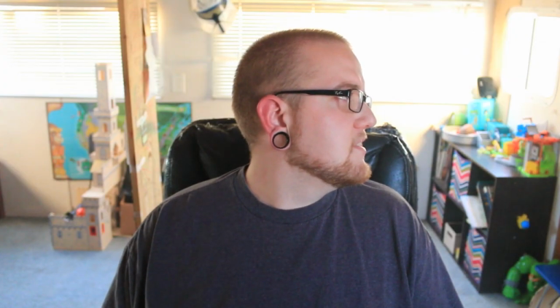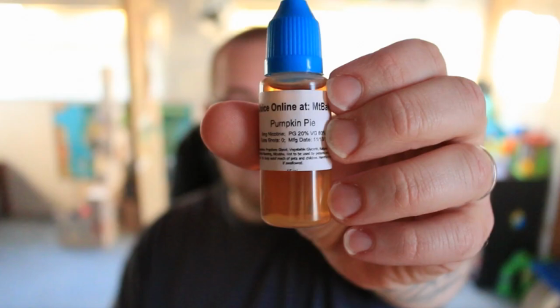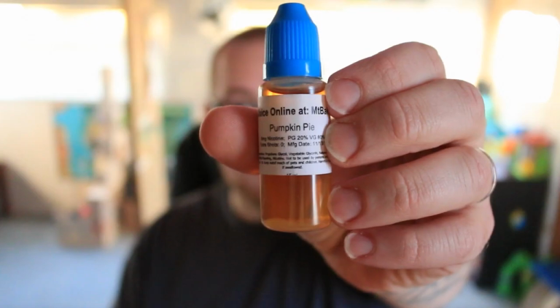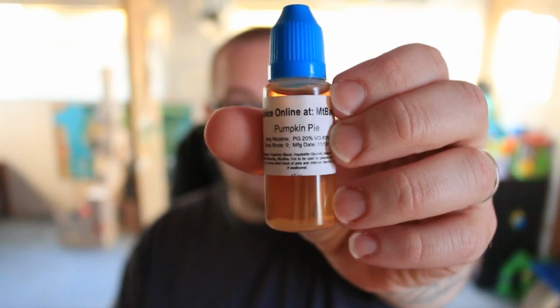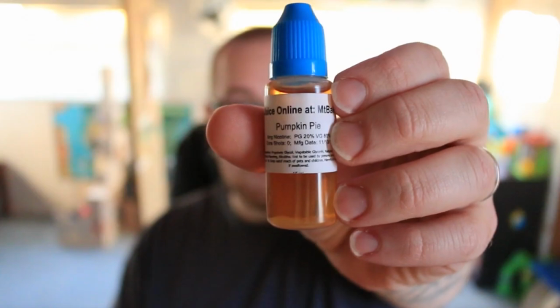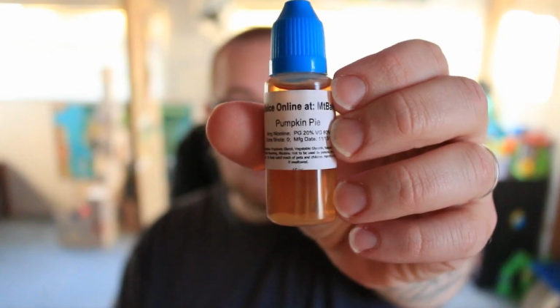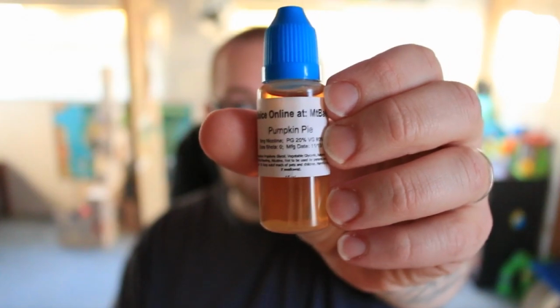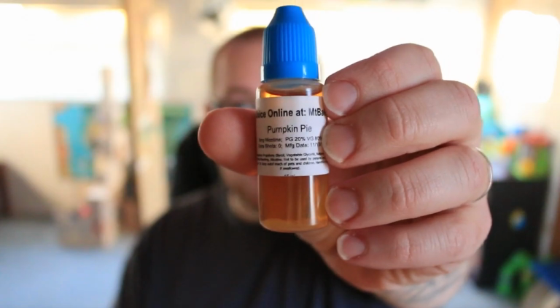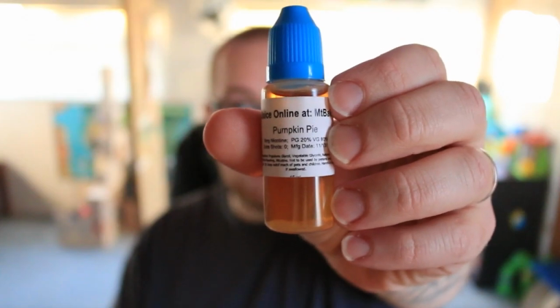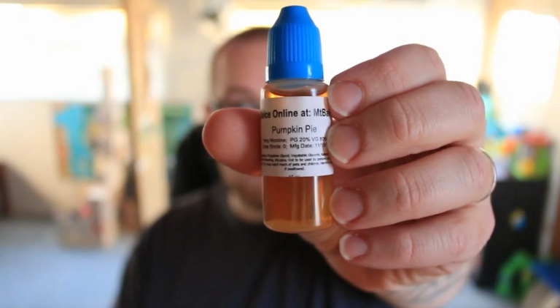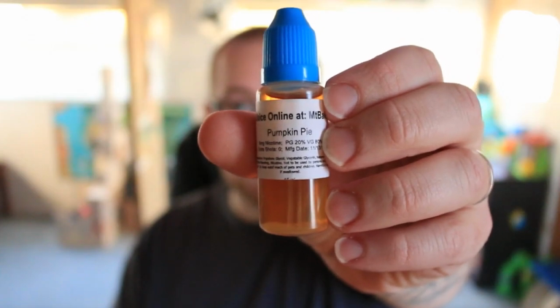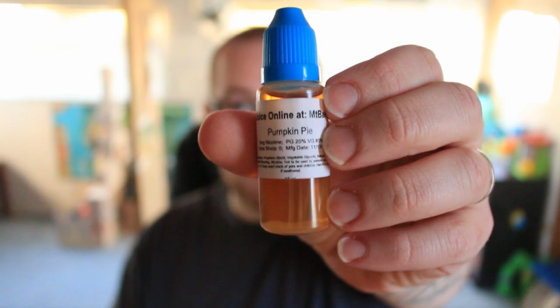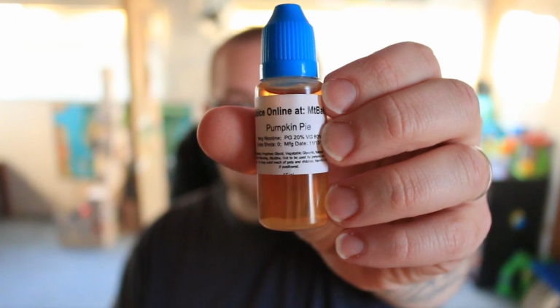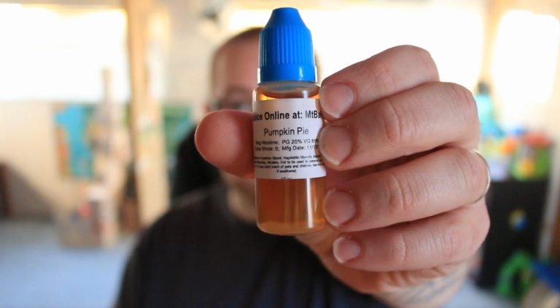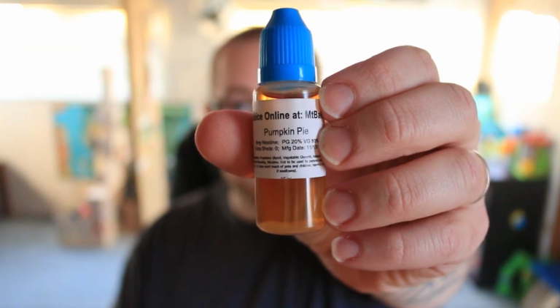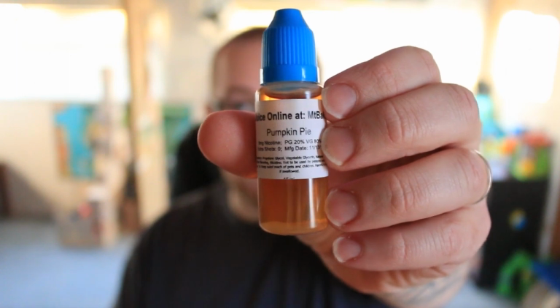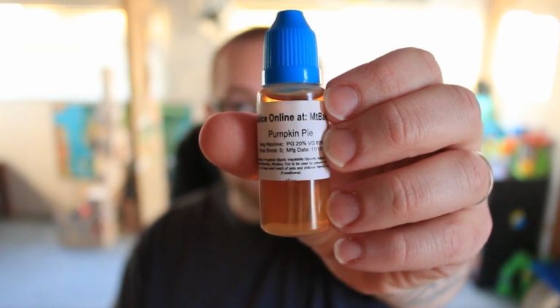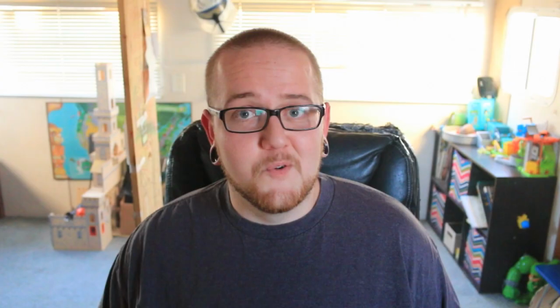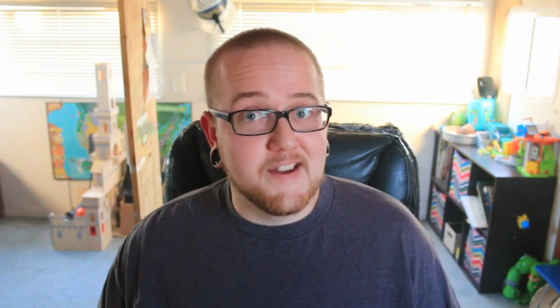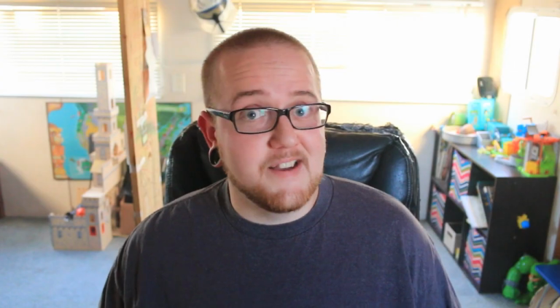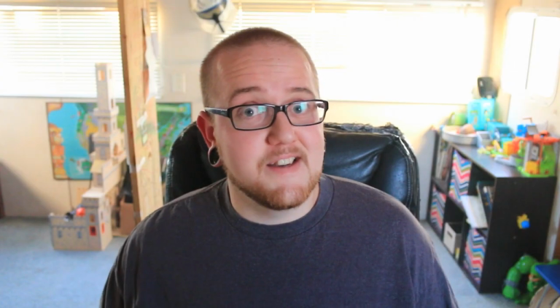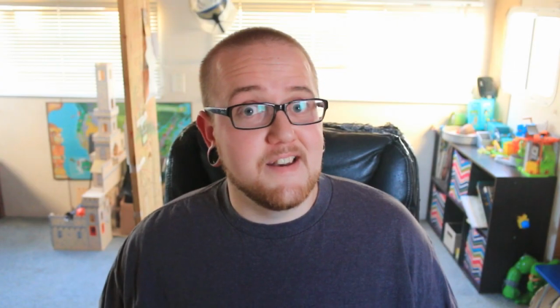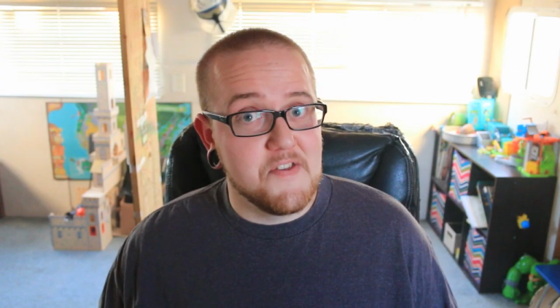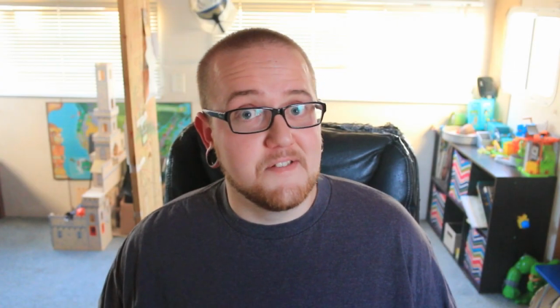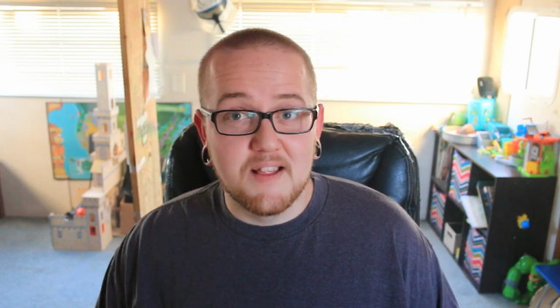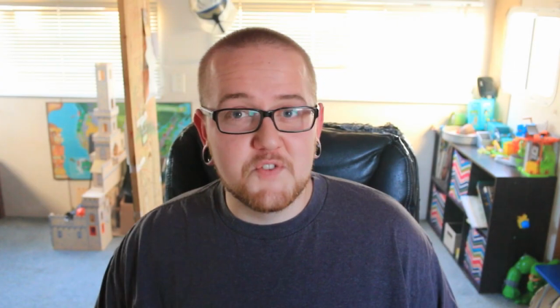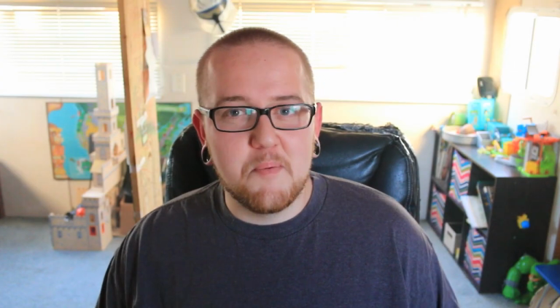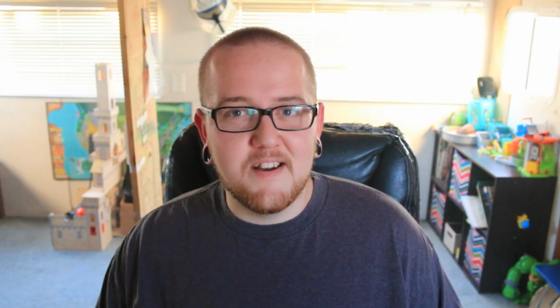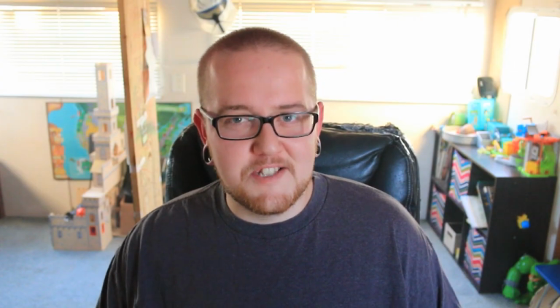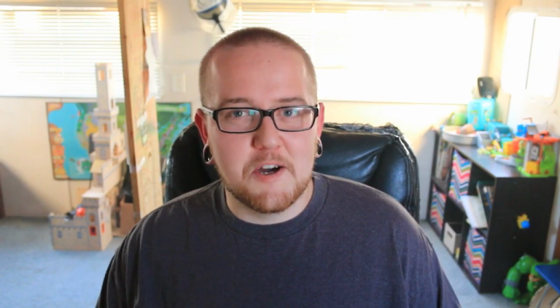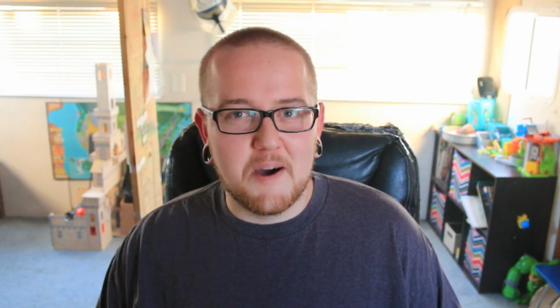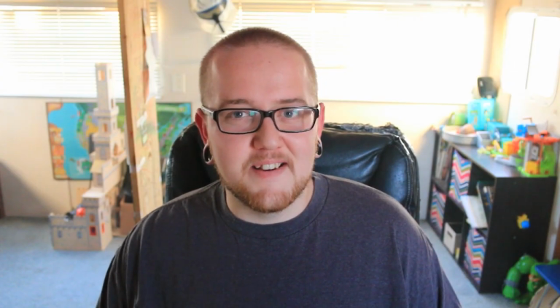This is 20 PG 80 VG and 6 nicotine. Let's vape on it and talk about it.